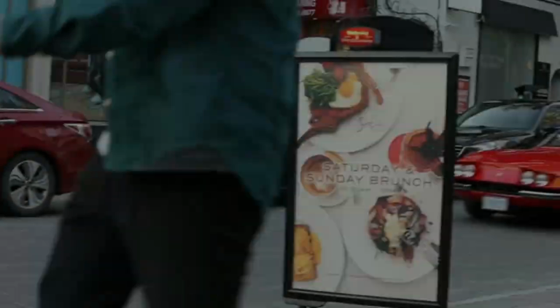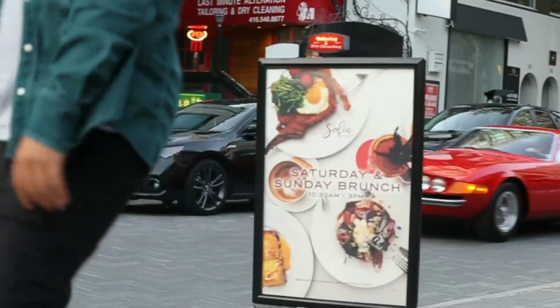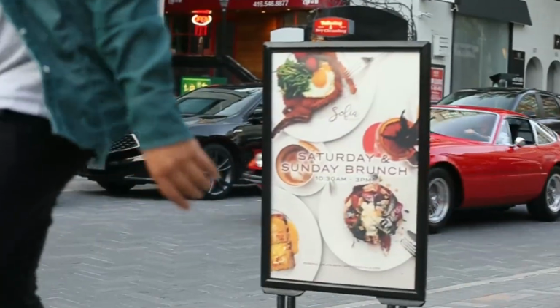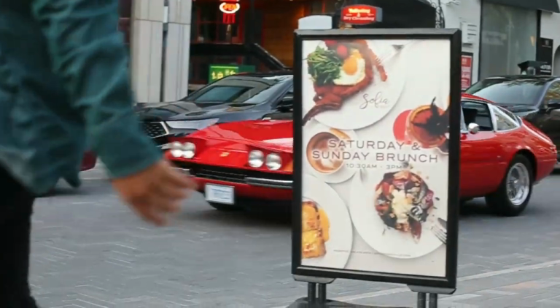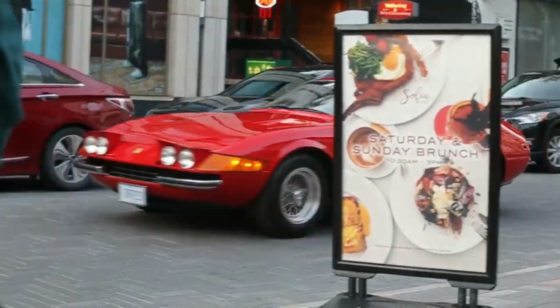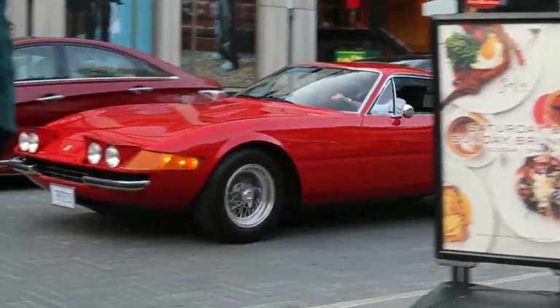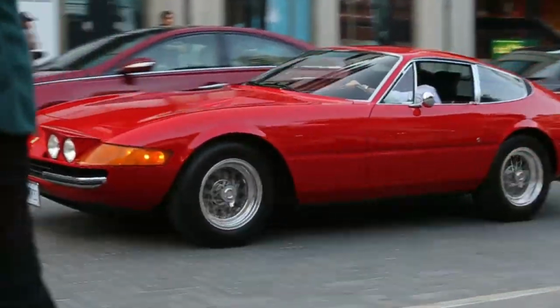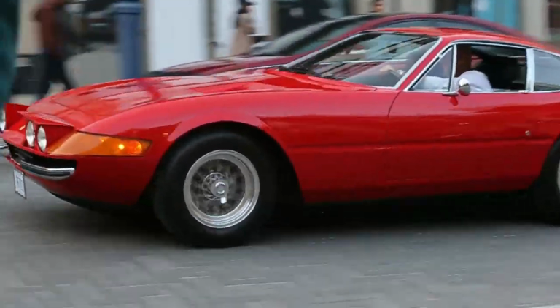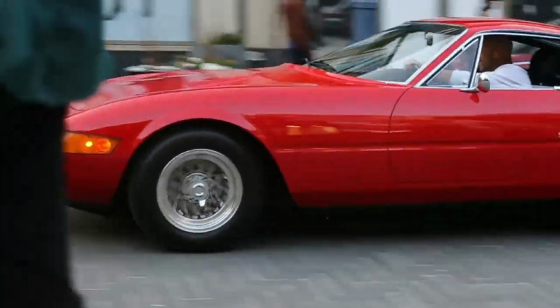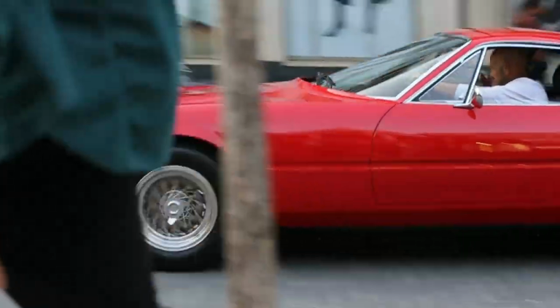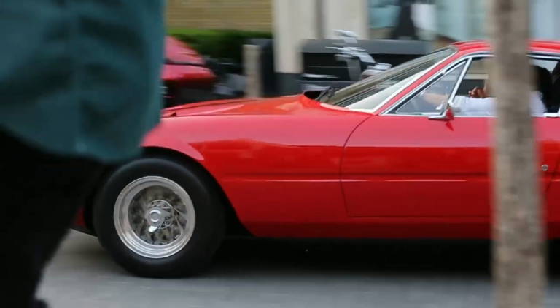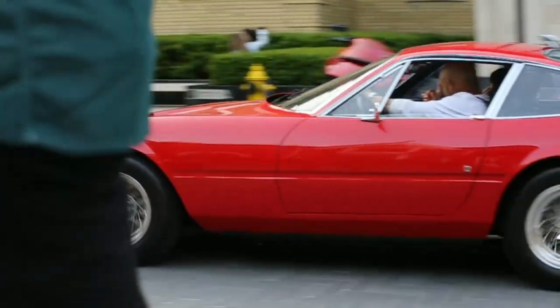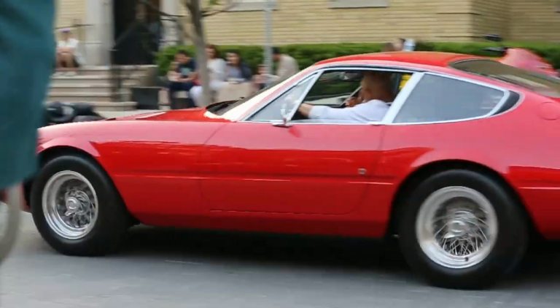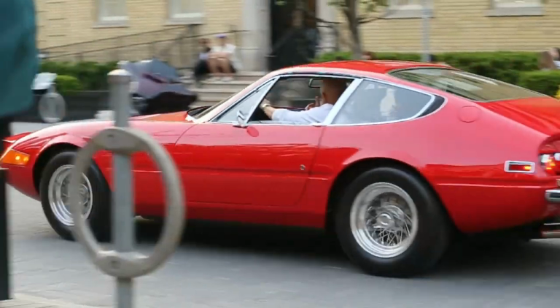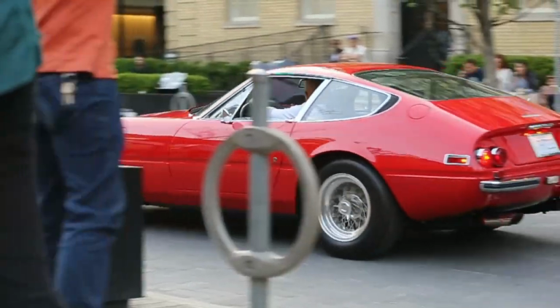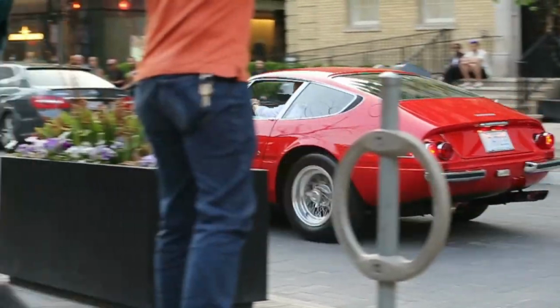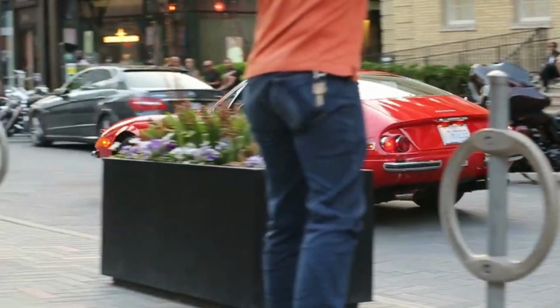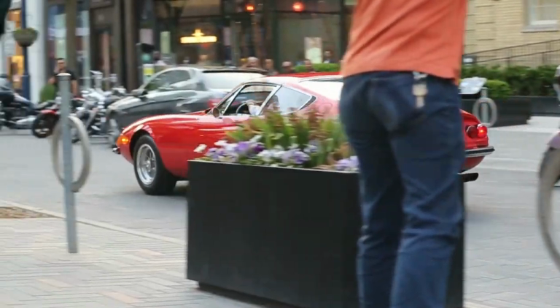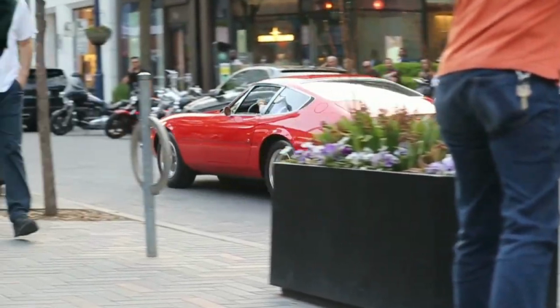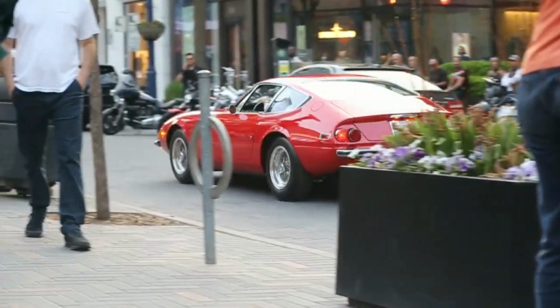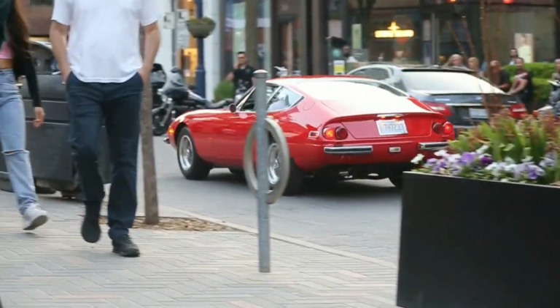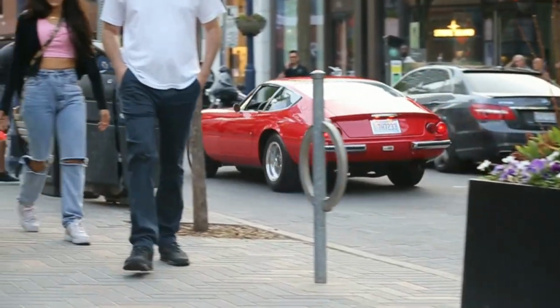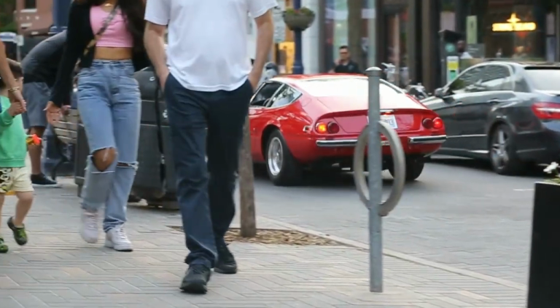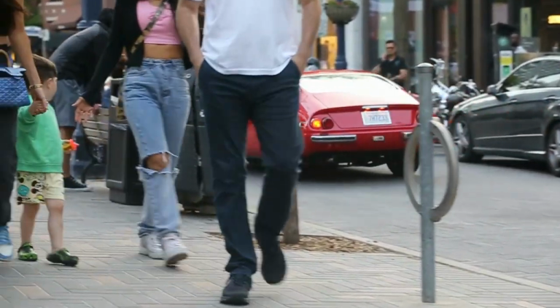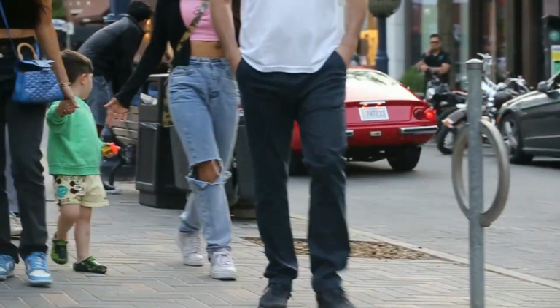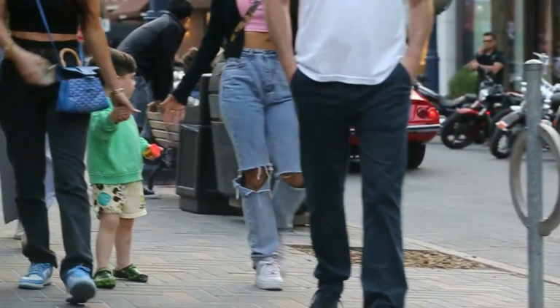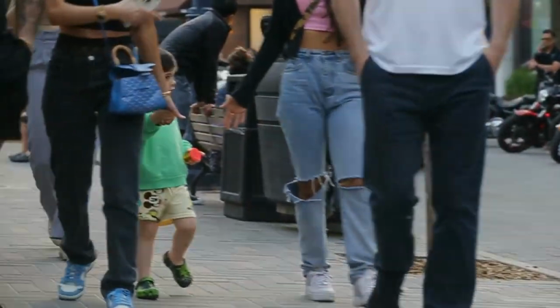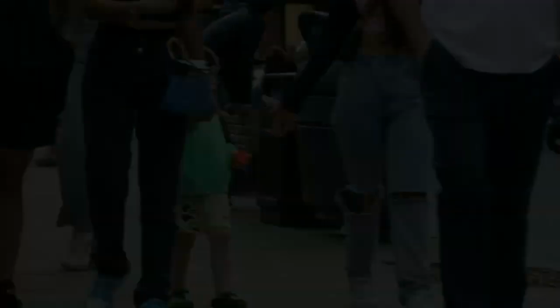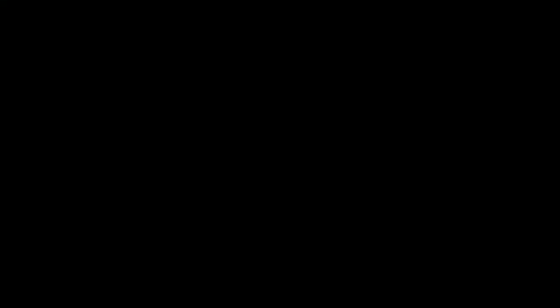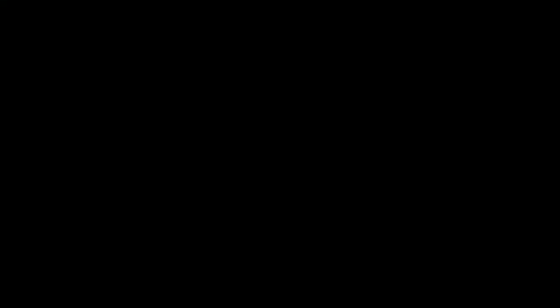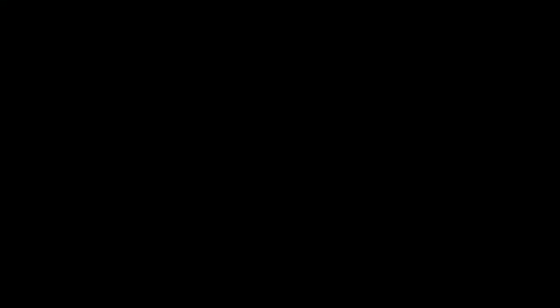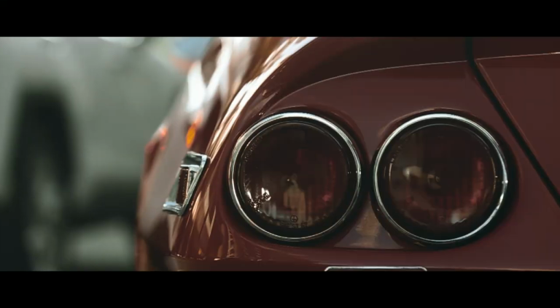There goes the Daytona right there. That's crazy.